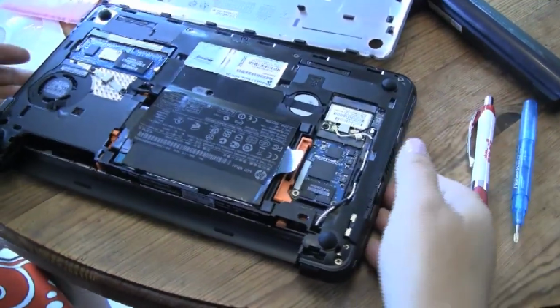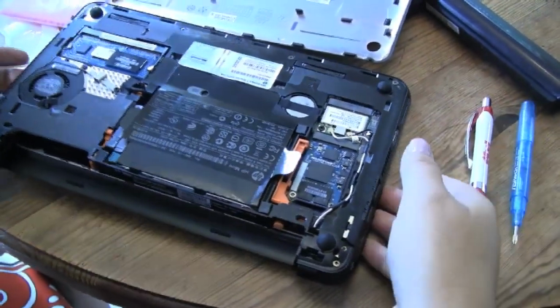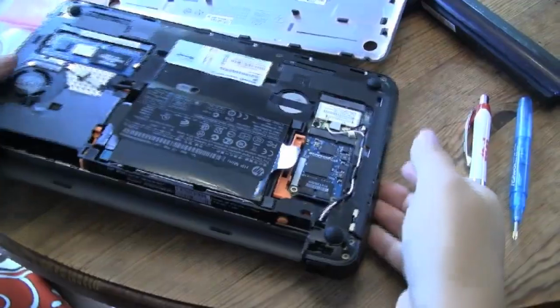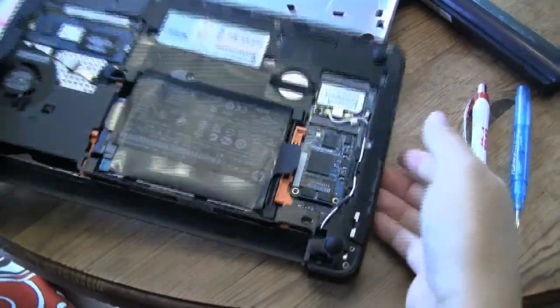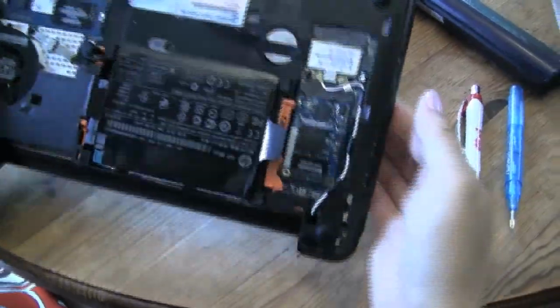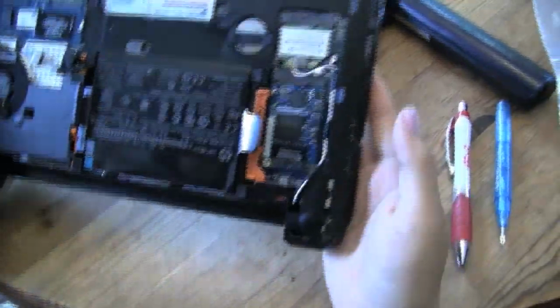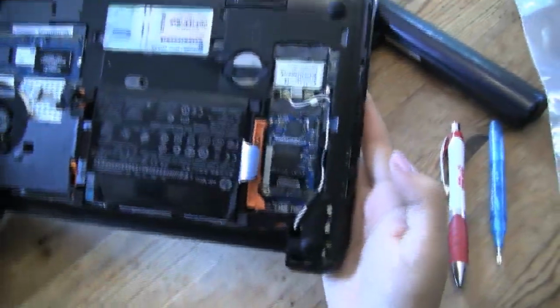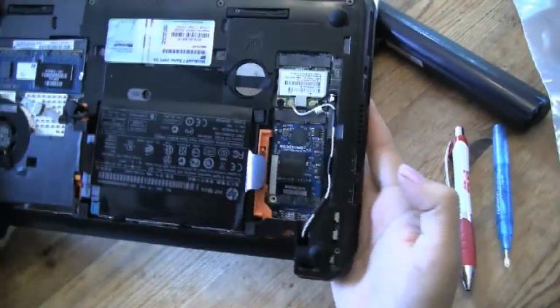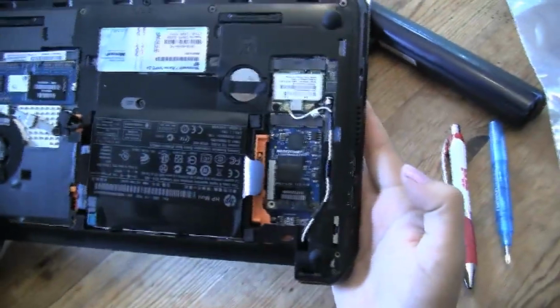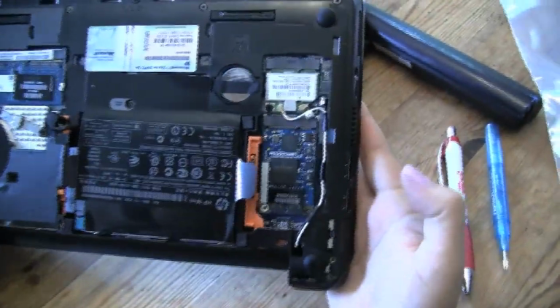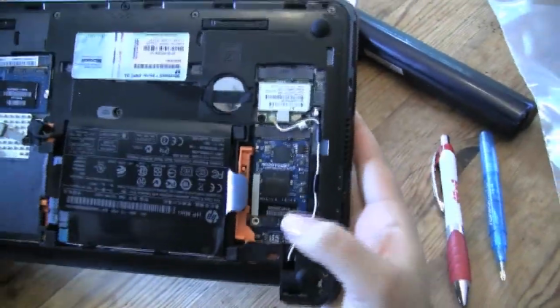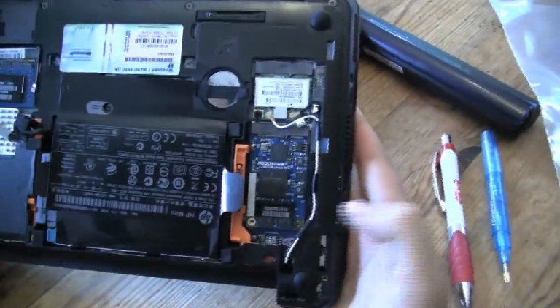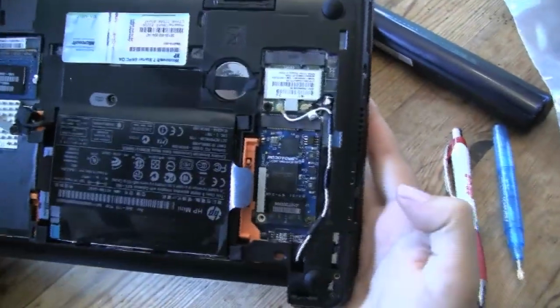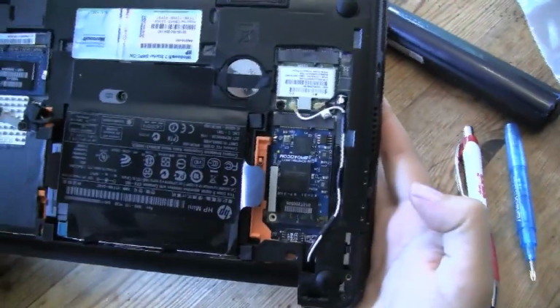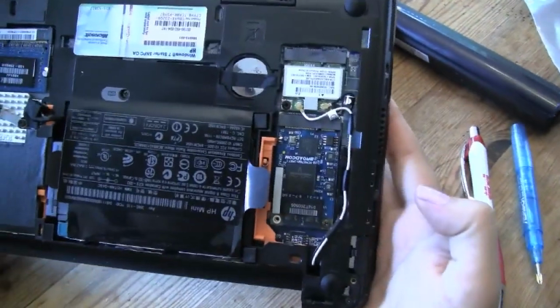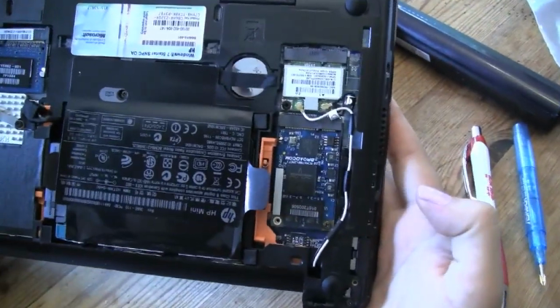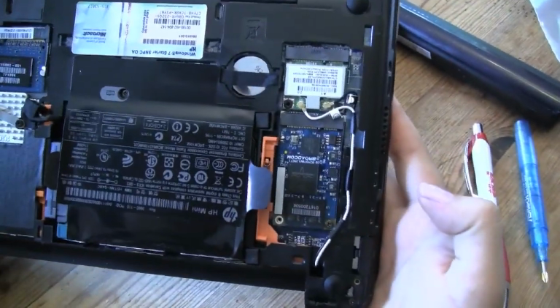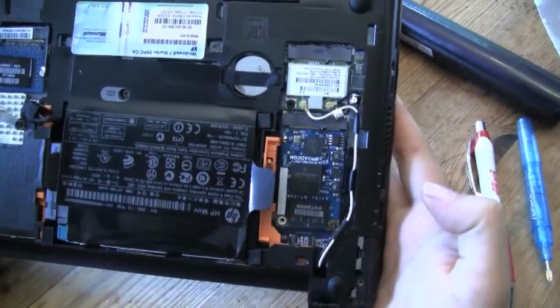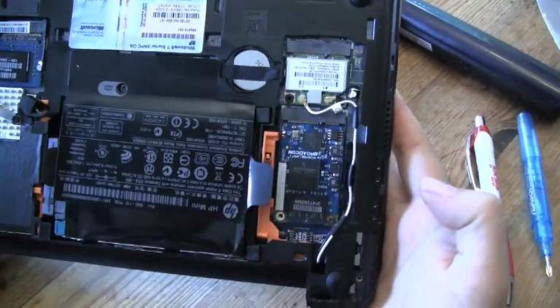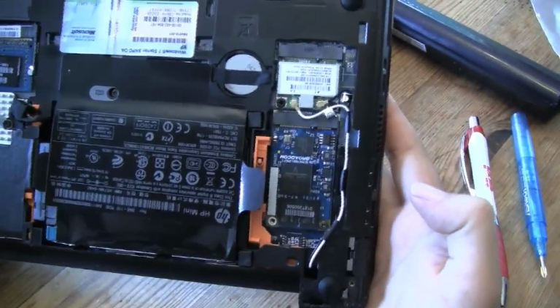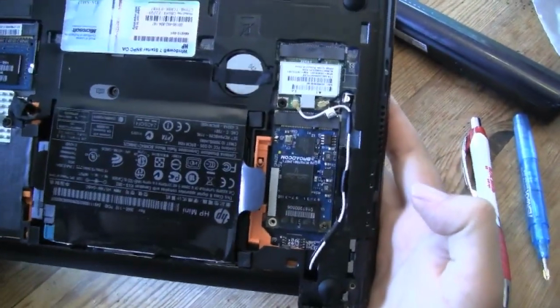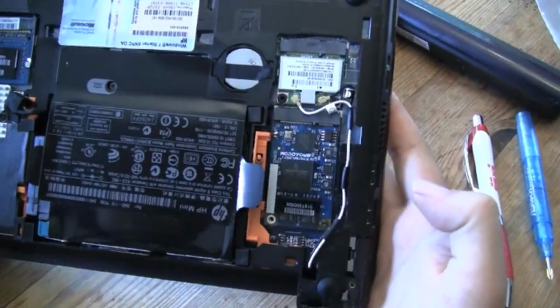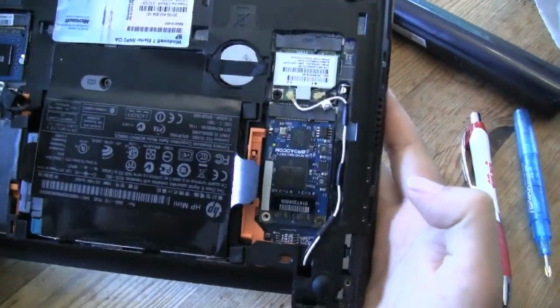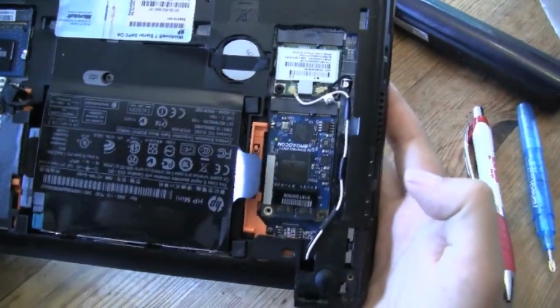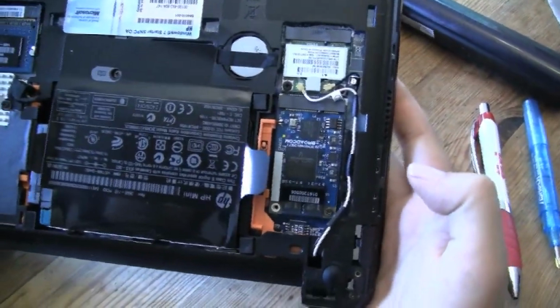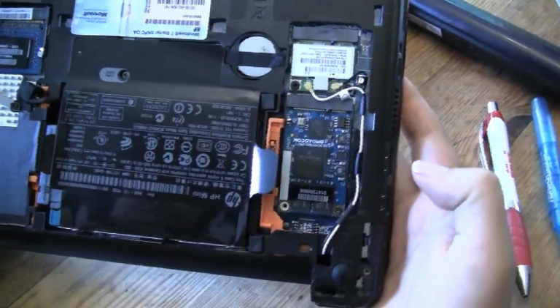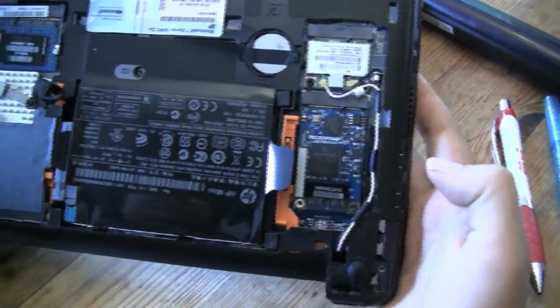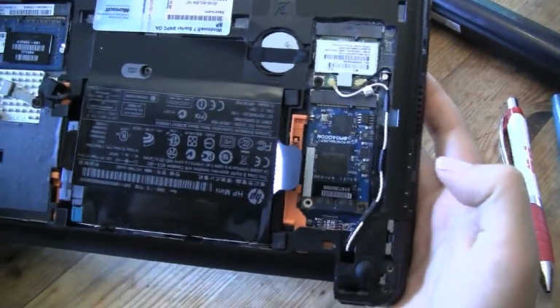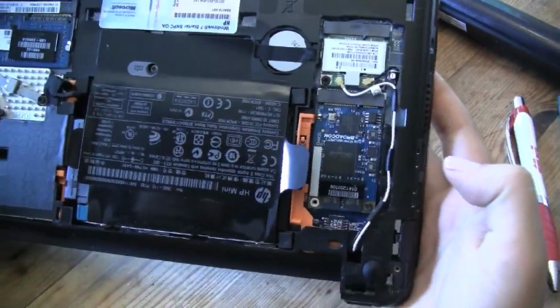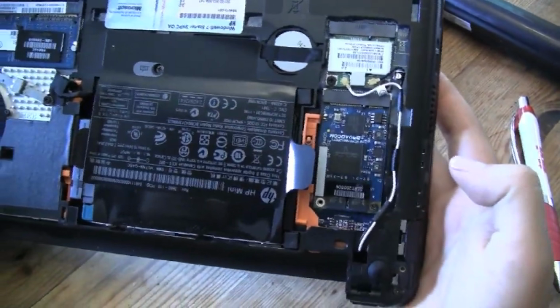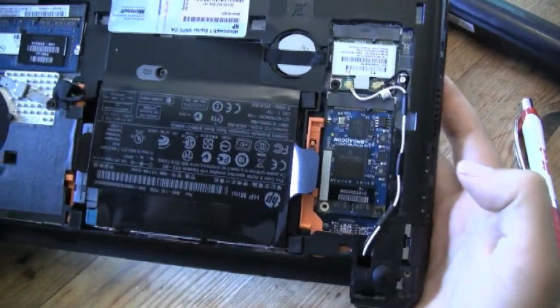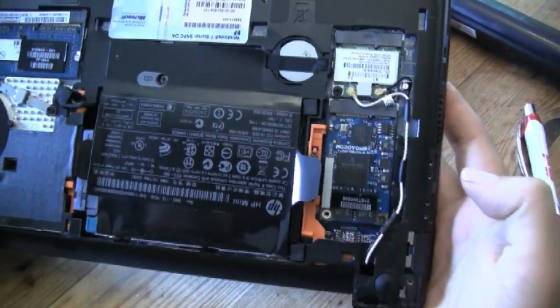Alright, so there we have it, easy peasy. We've installed the Broadcom HD encoder, and now we're going to get into some testing.